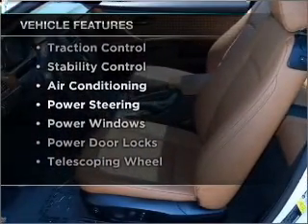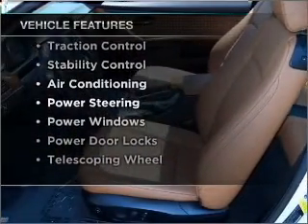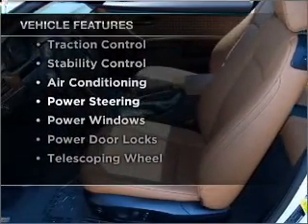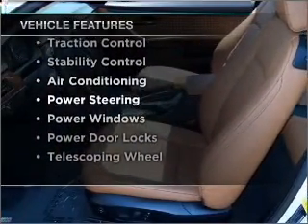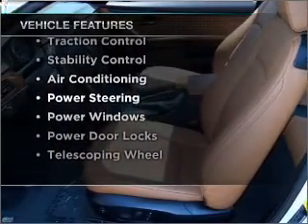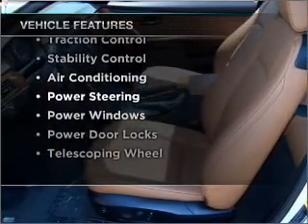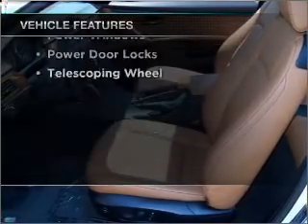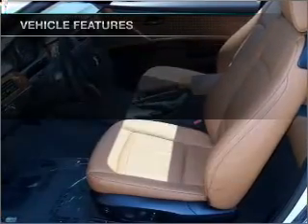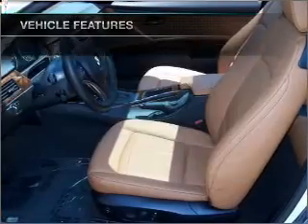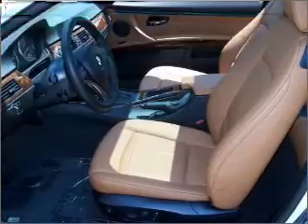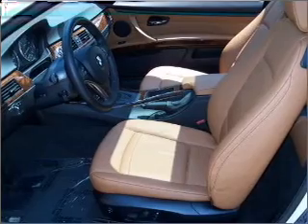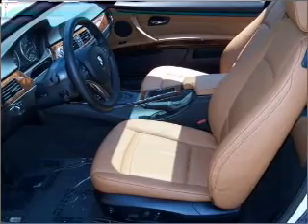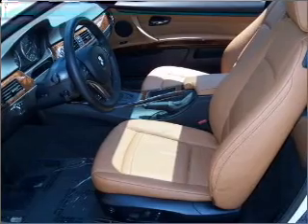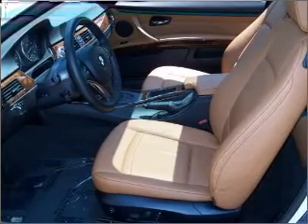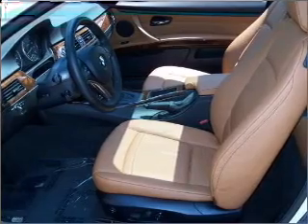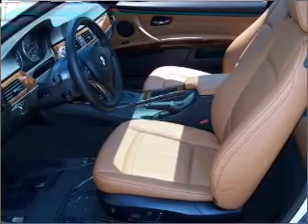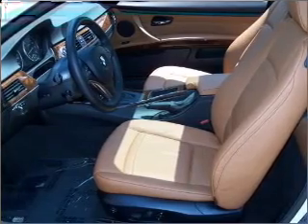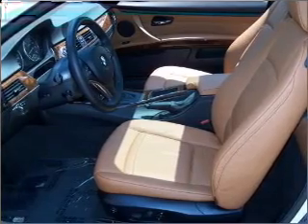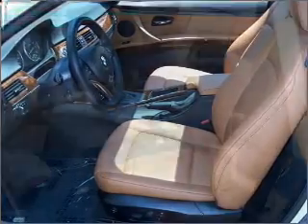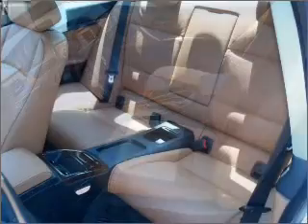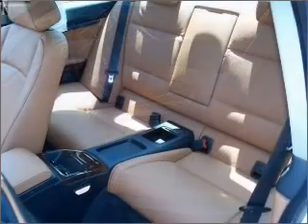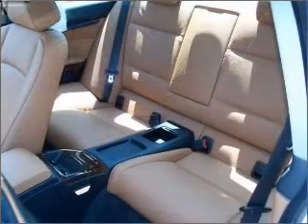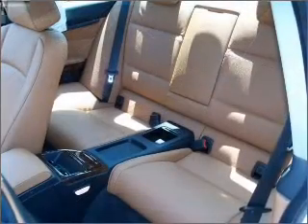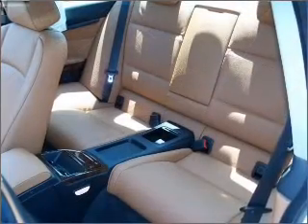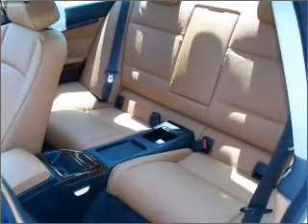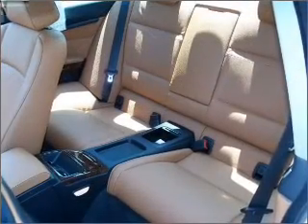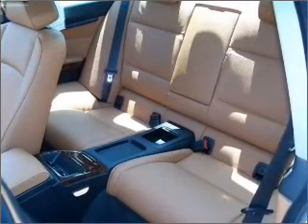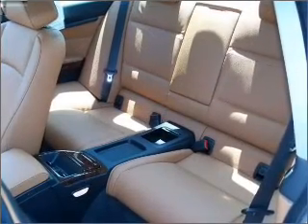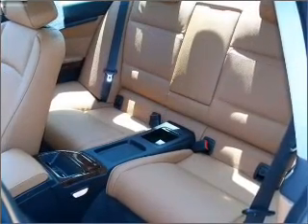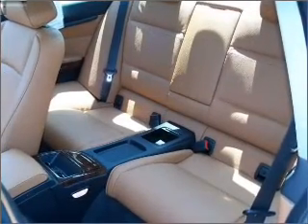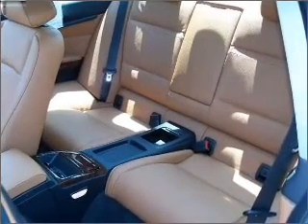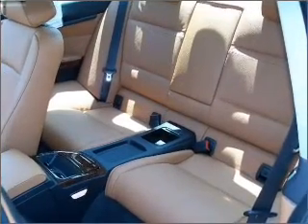Air conditioning, power door locks, power windows, power steering, and AM-FM stereo.